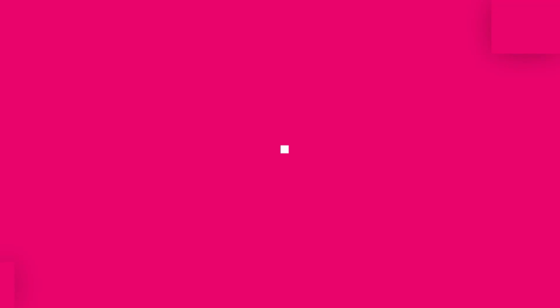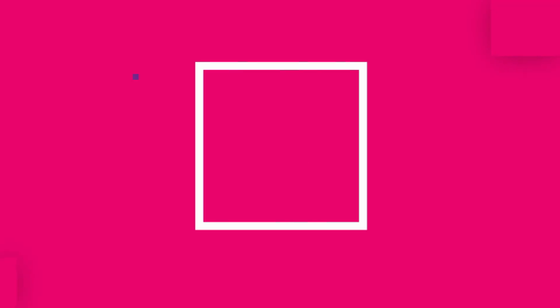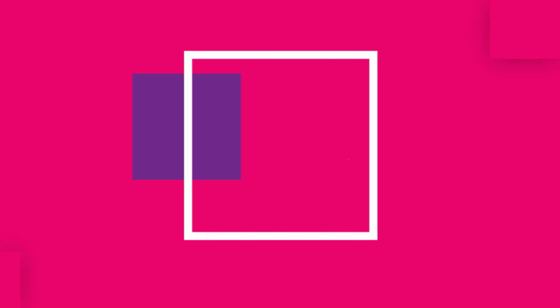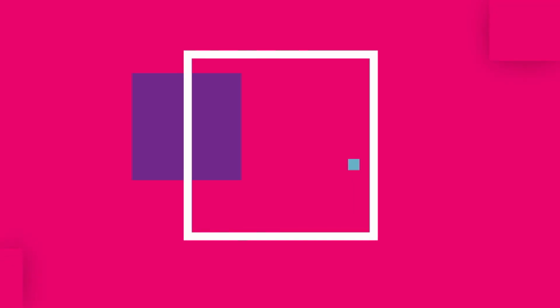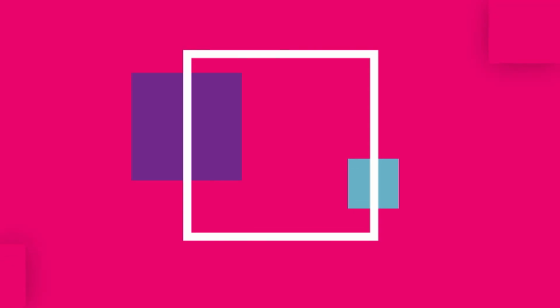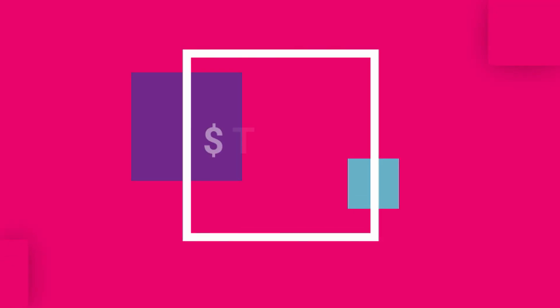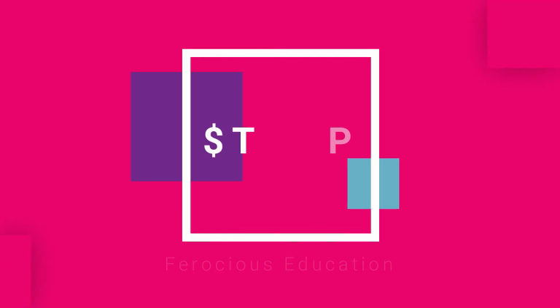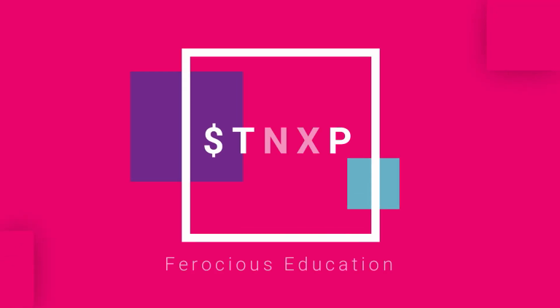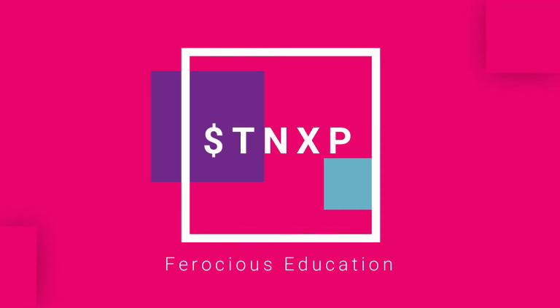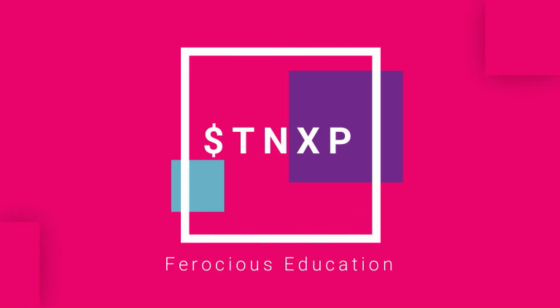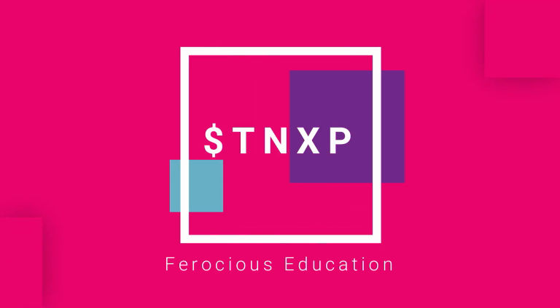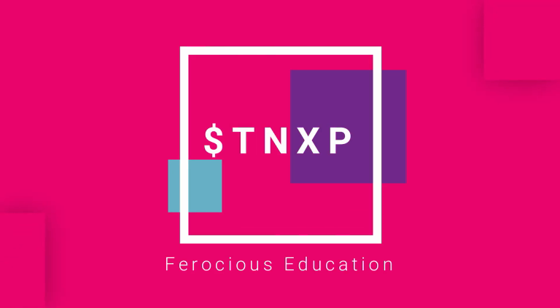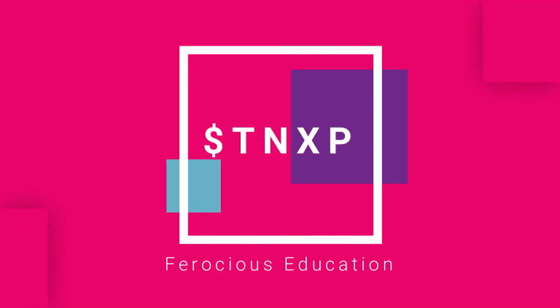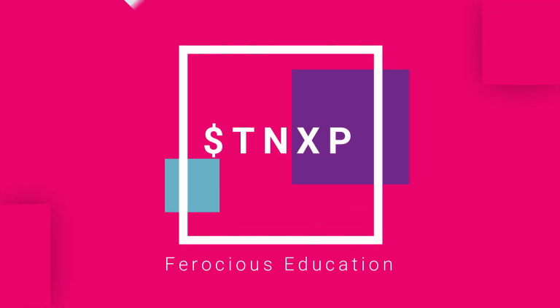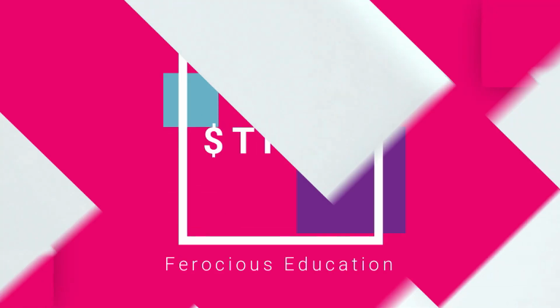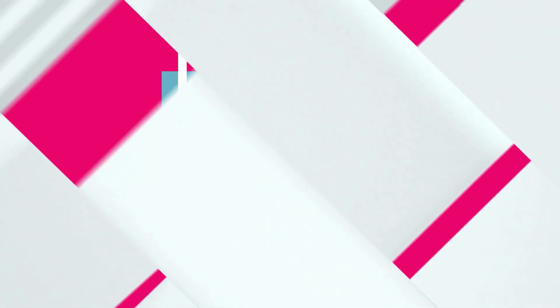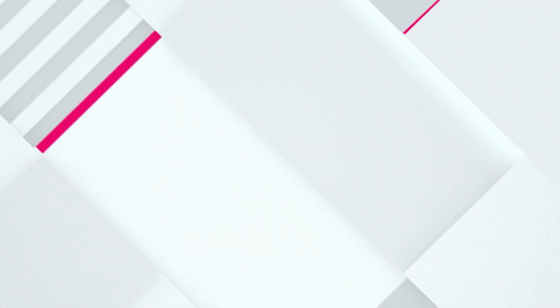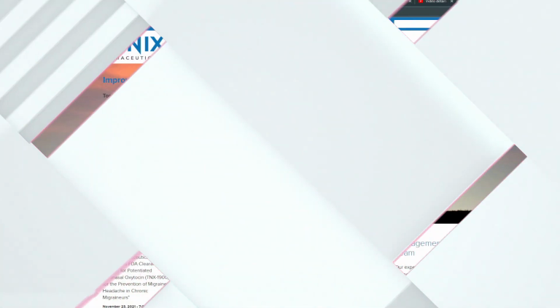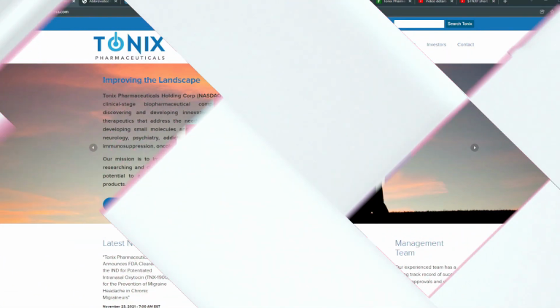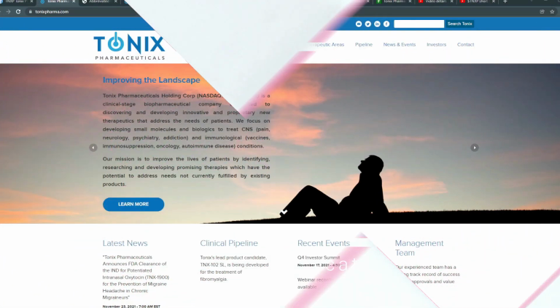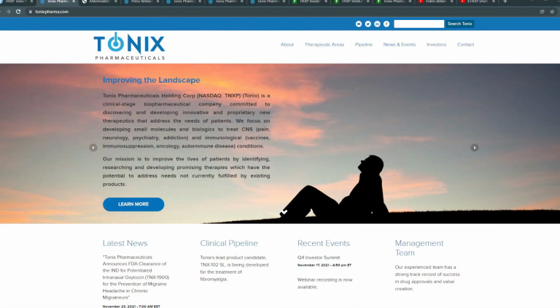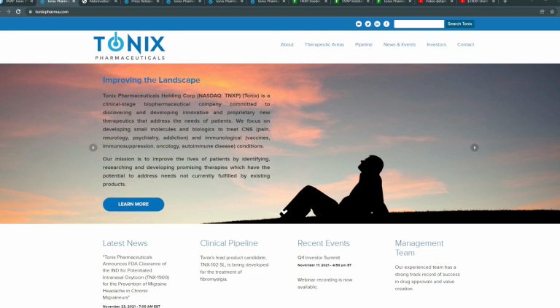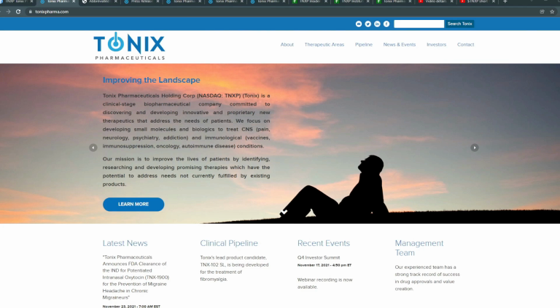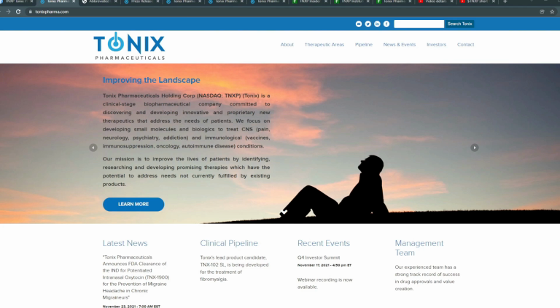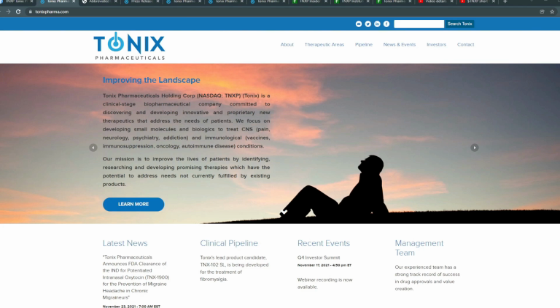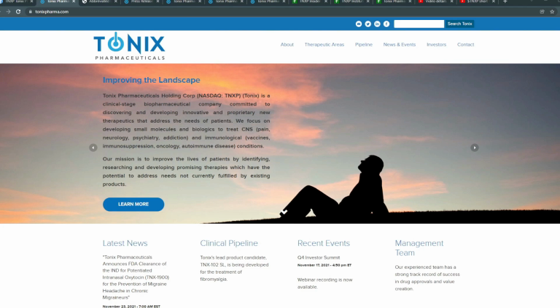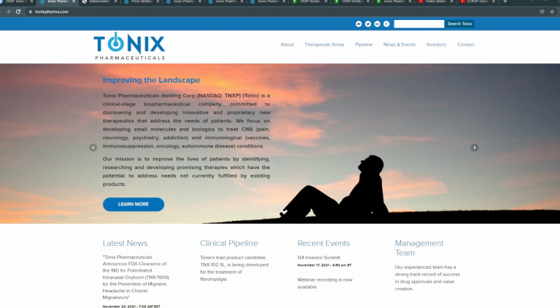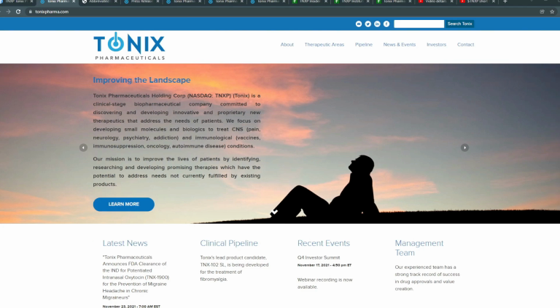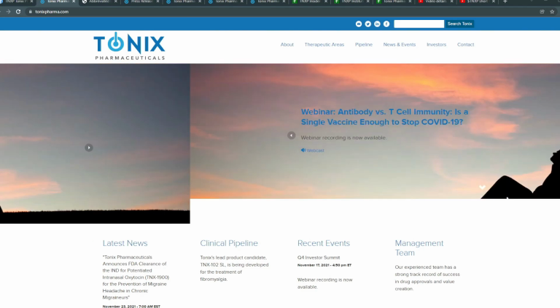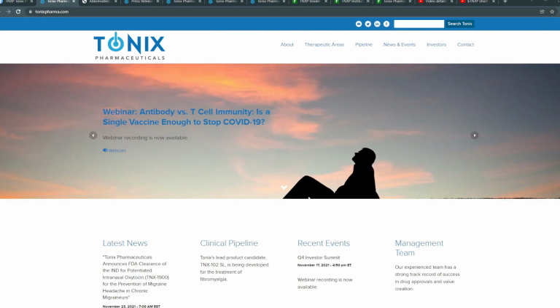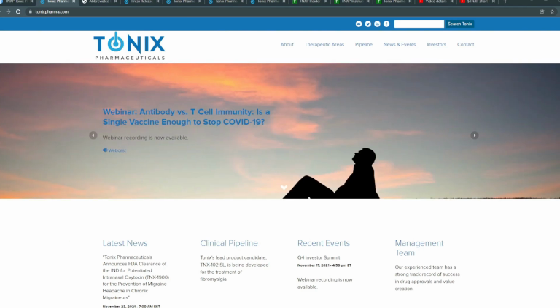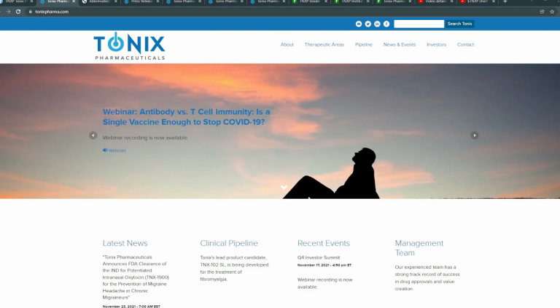Welcome back to Frosted Education, this is Ed. Today we're going to be talking once more about Tonics Pharmaceuticals, or TNXP.